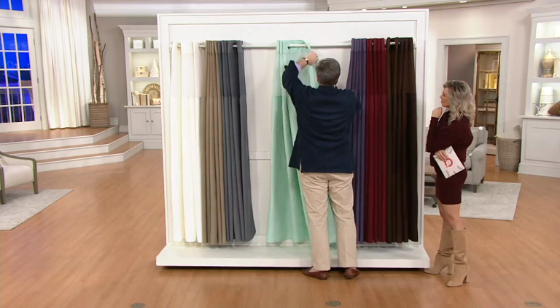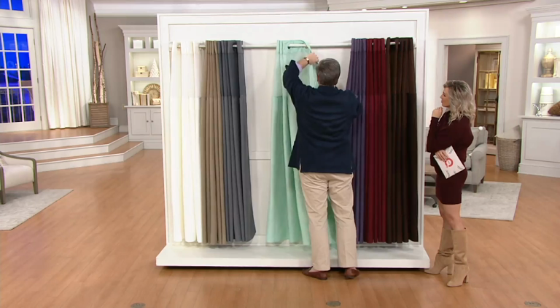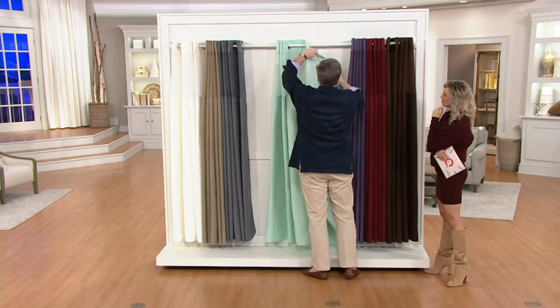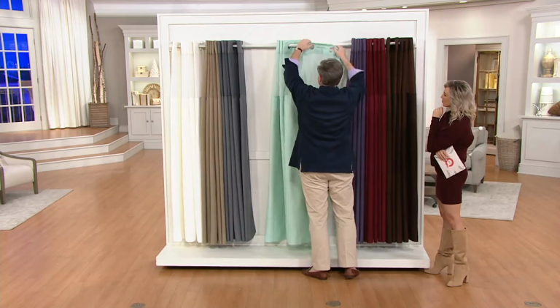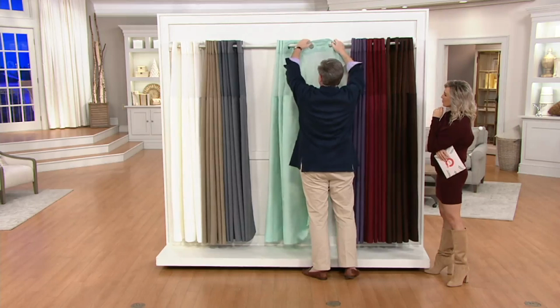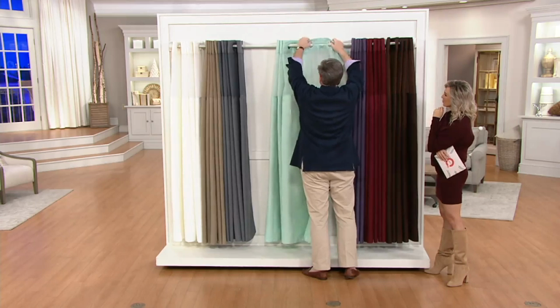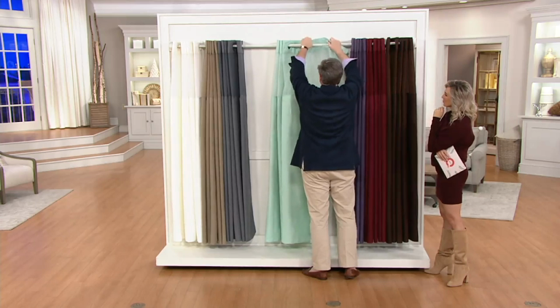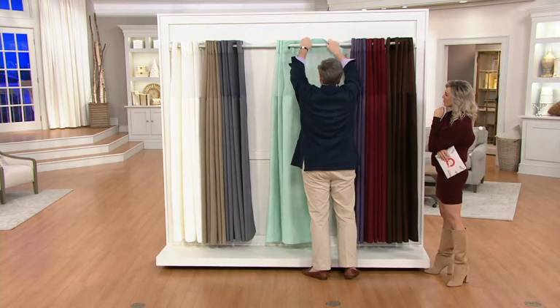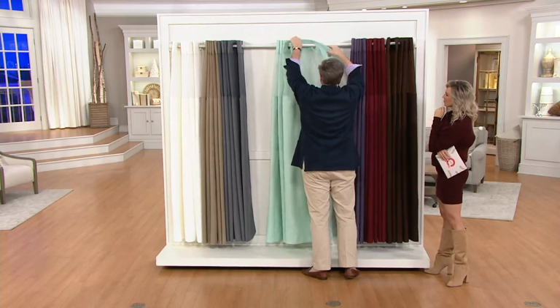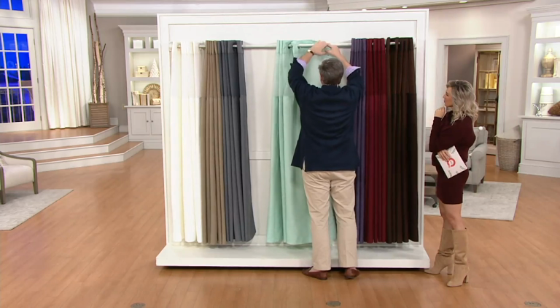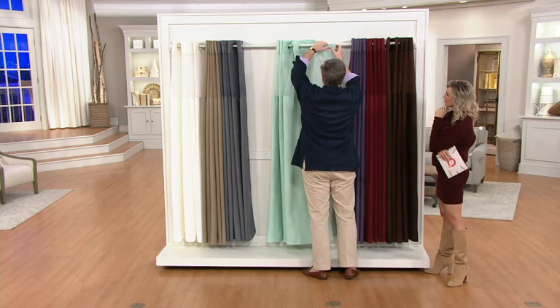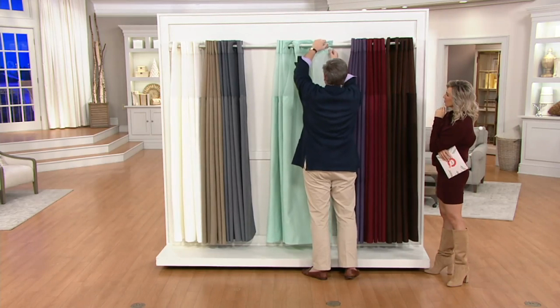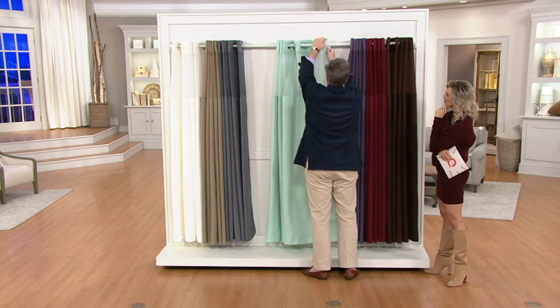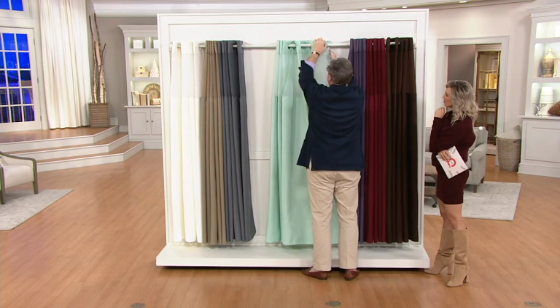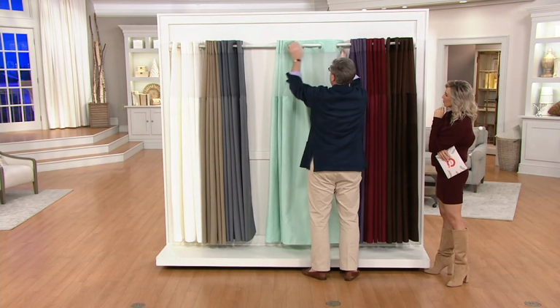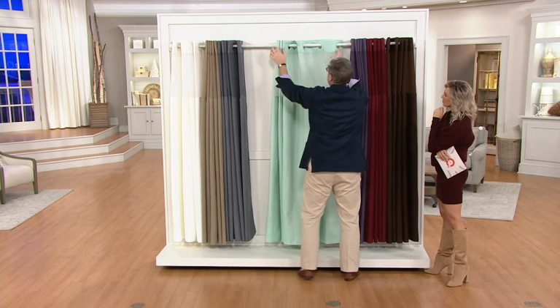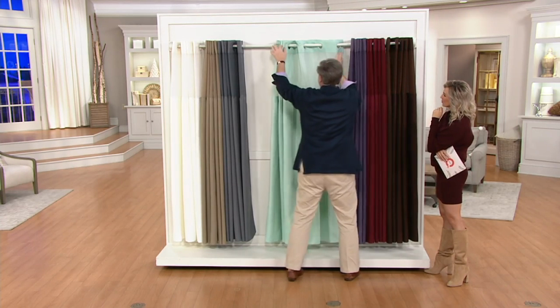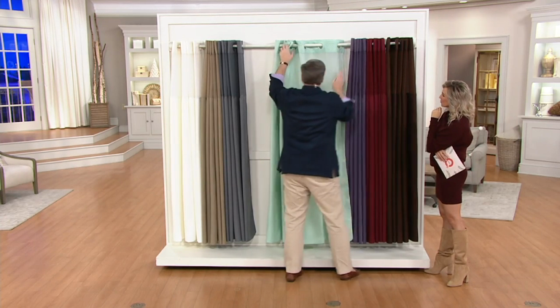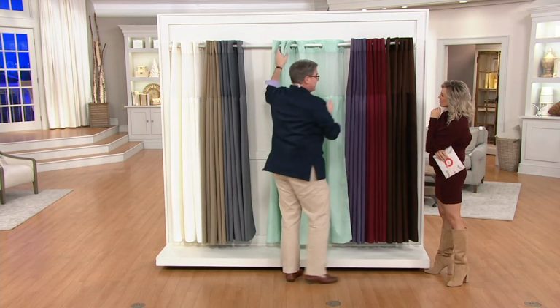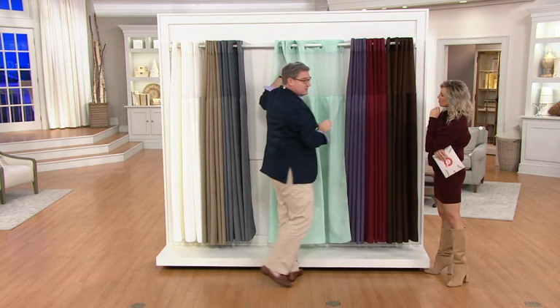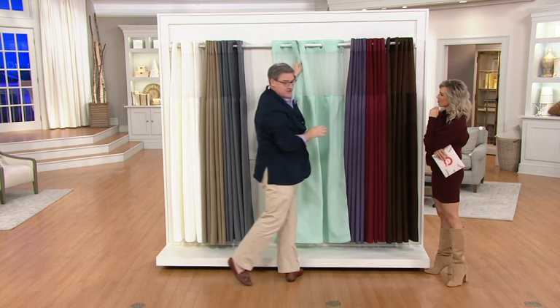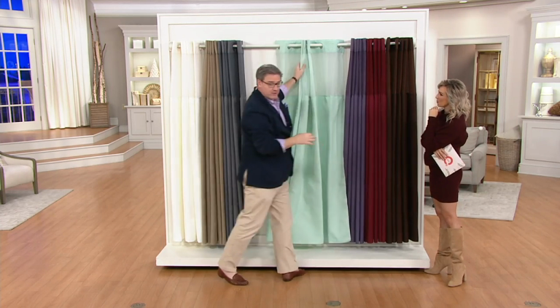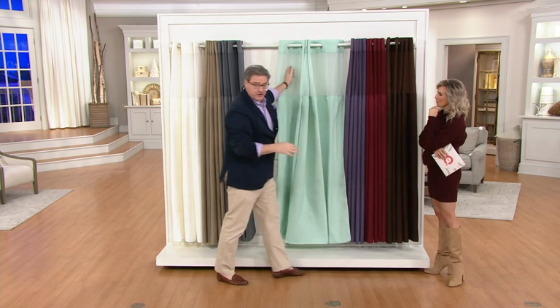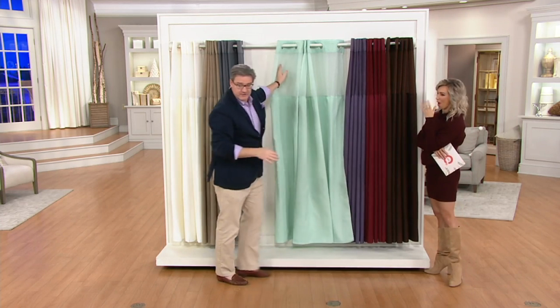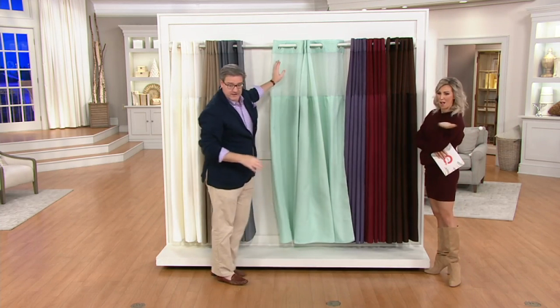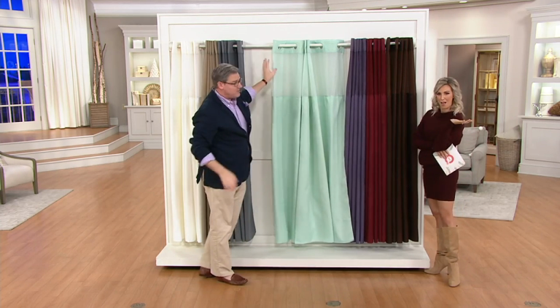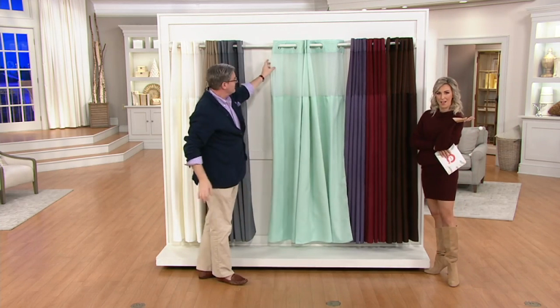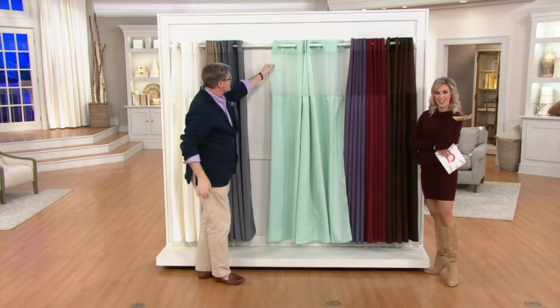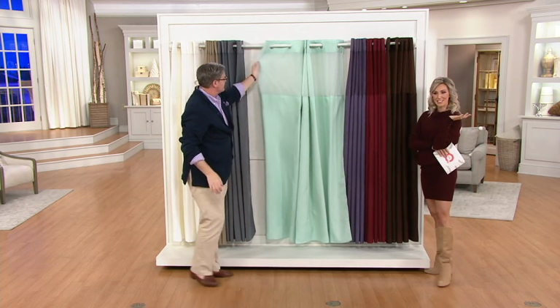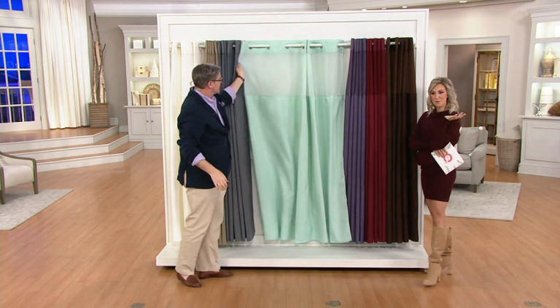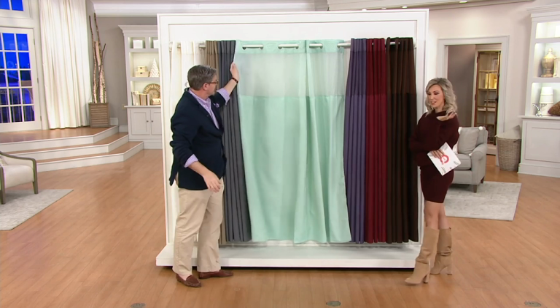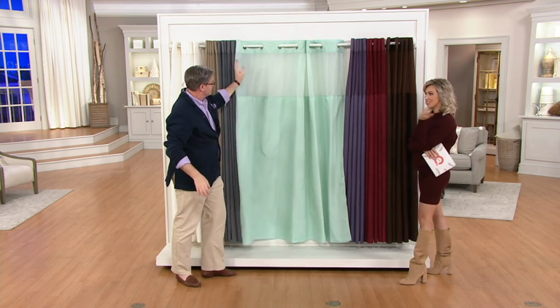It's just a push-slide motion, and you can put up a new shower curtain in moments. Easy peasy.